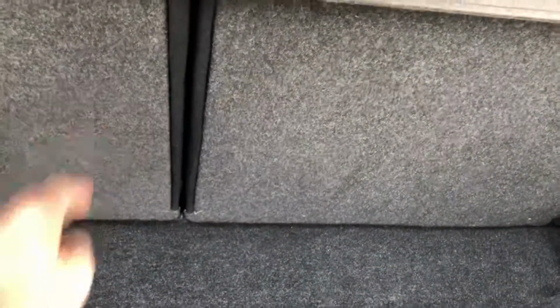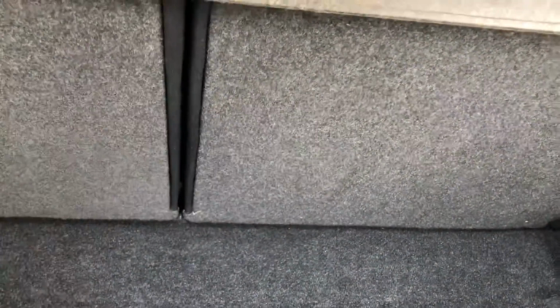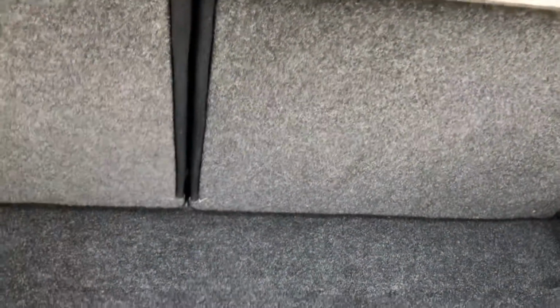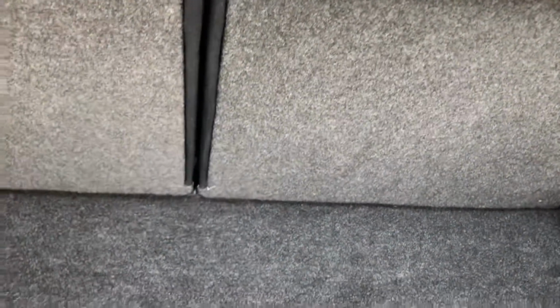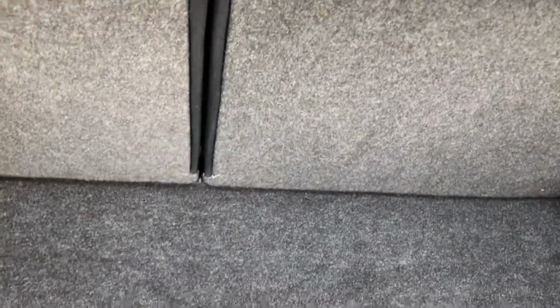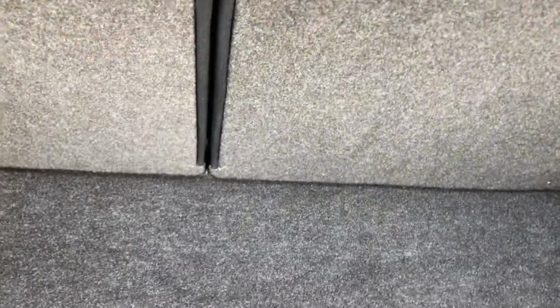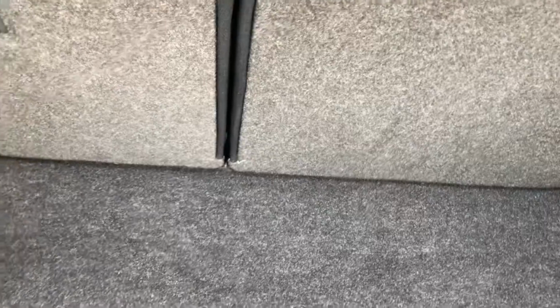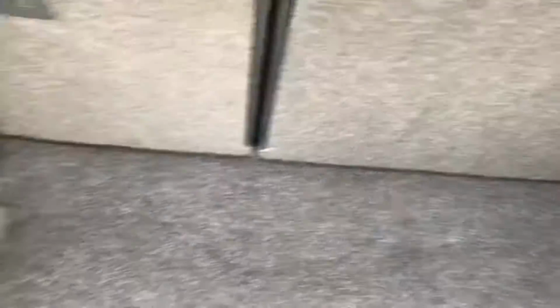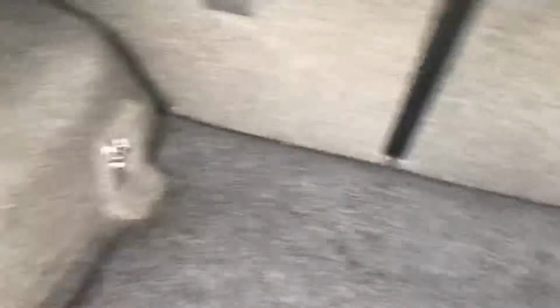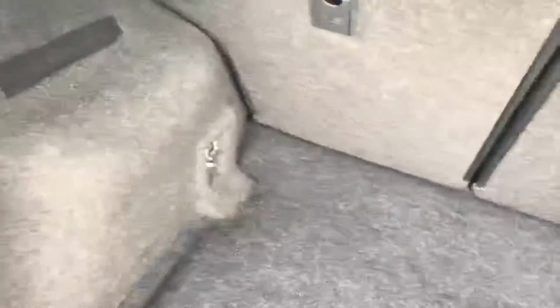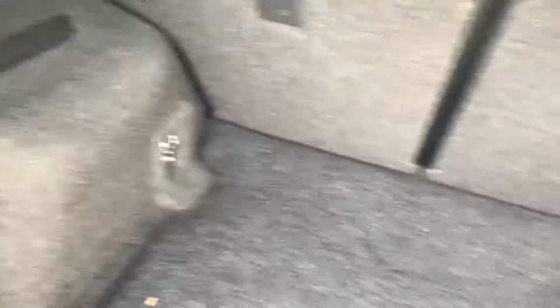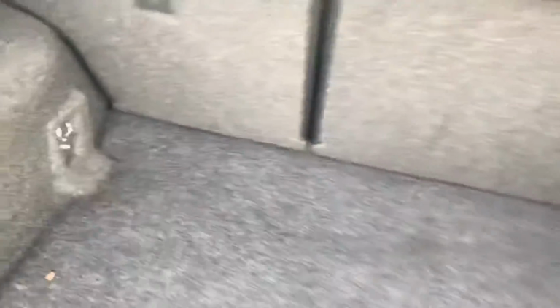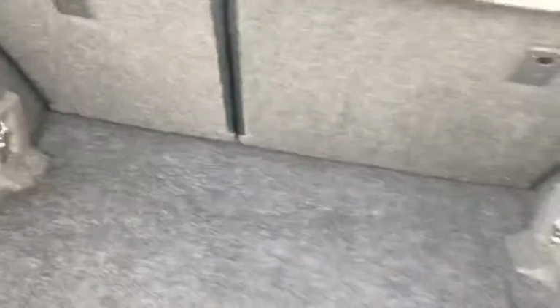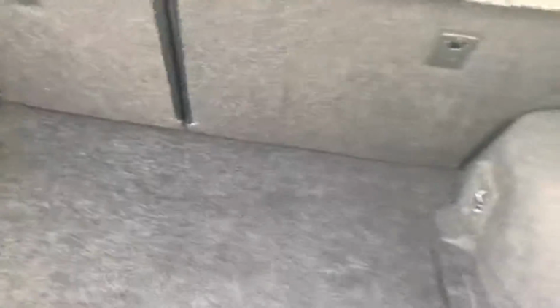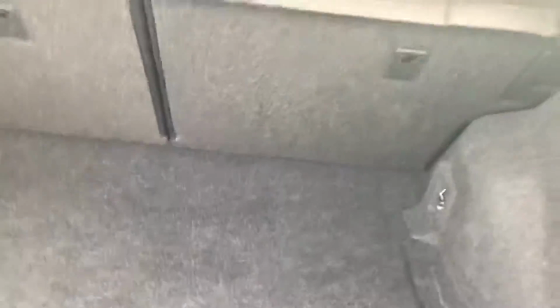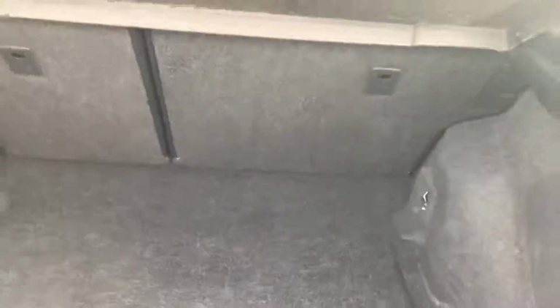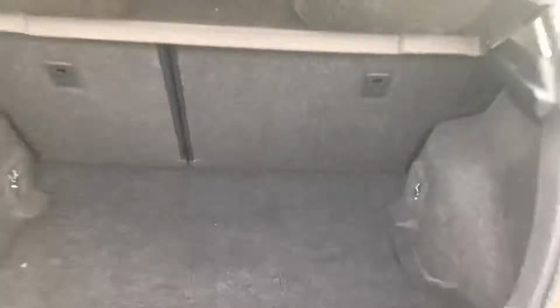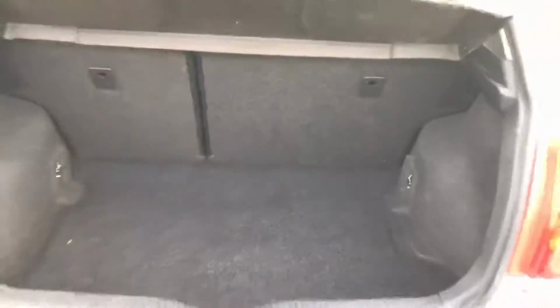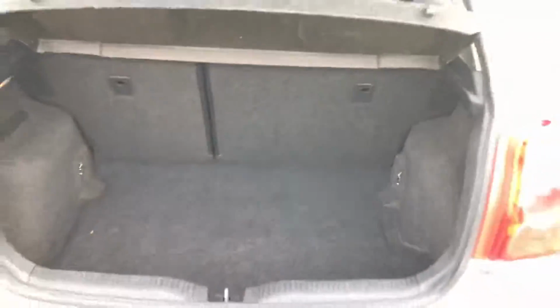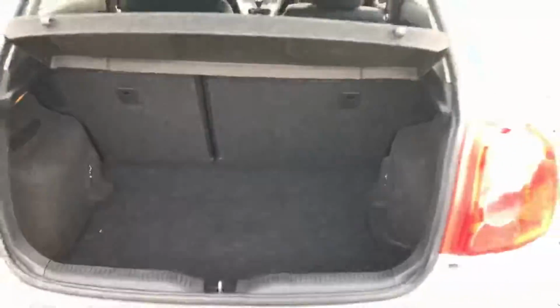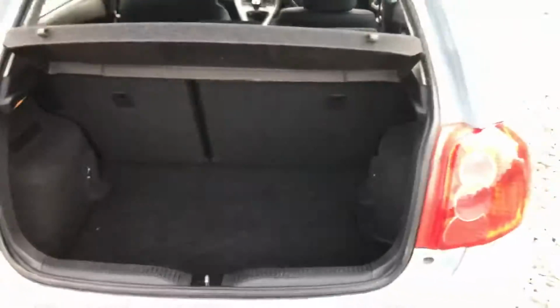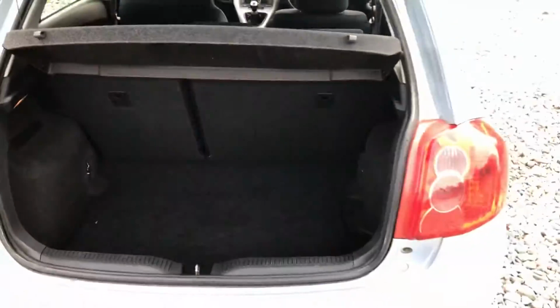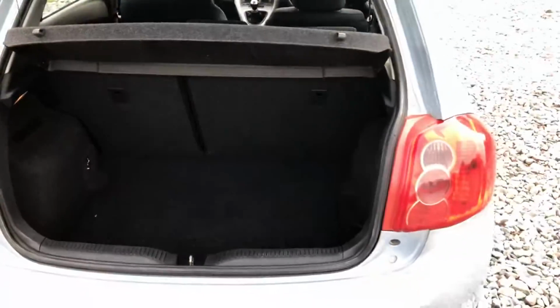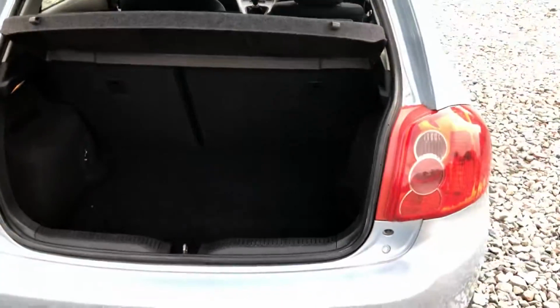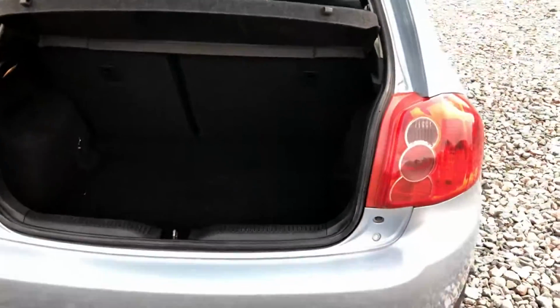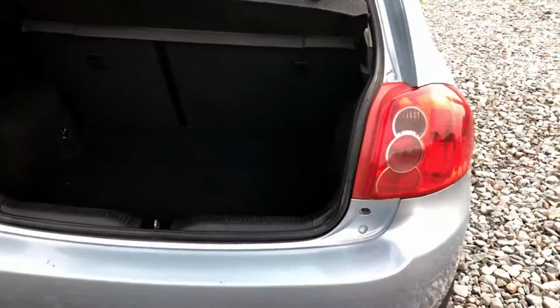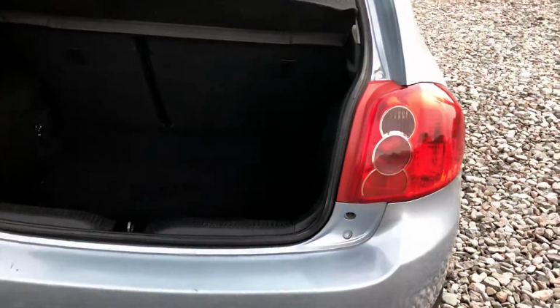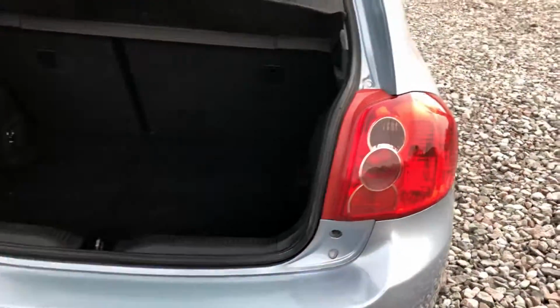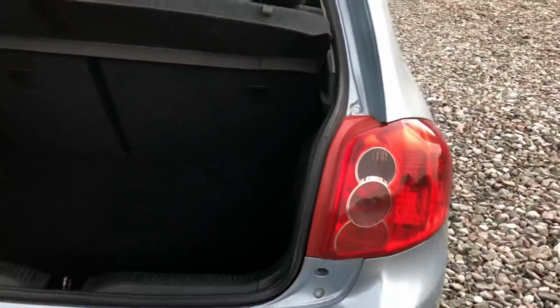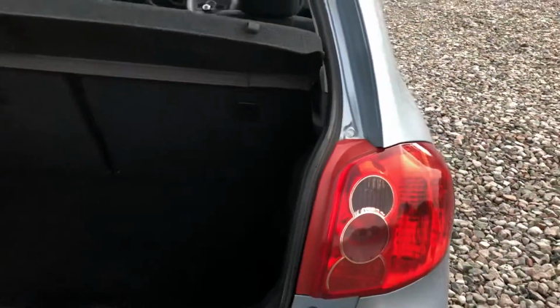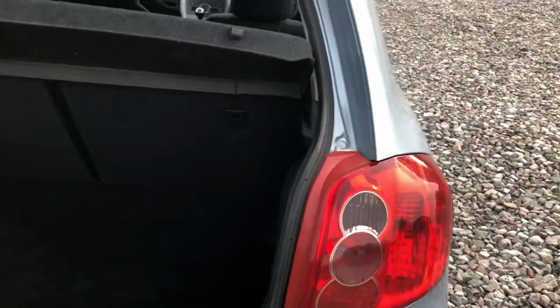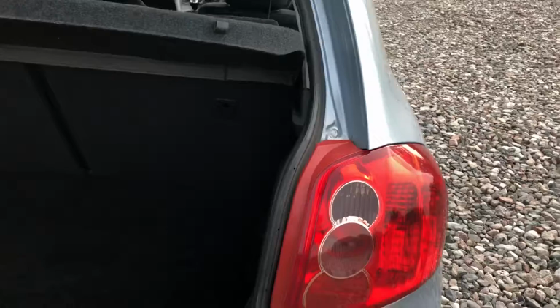Seats split fold — they drop down. It's a nice big boot, a big parcel shelf comes out. It's a very deep boot and there's plenty of room in this one.